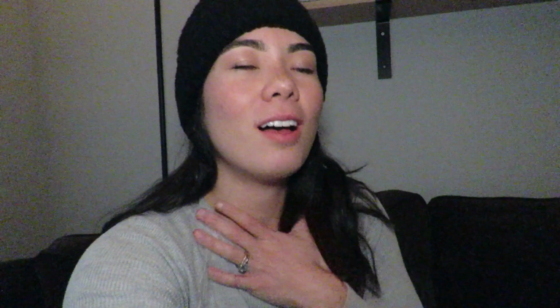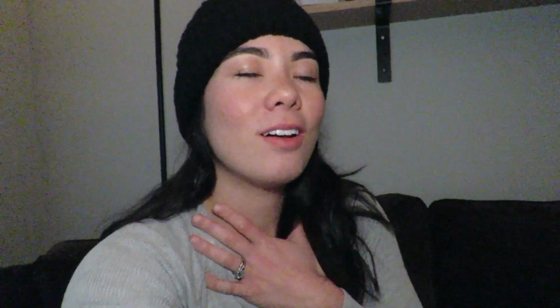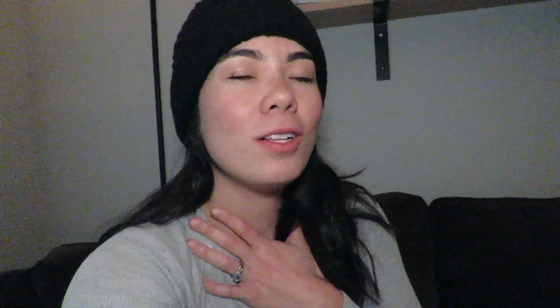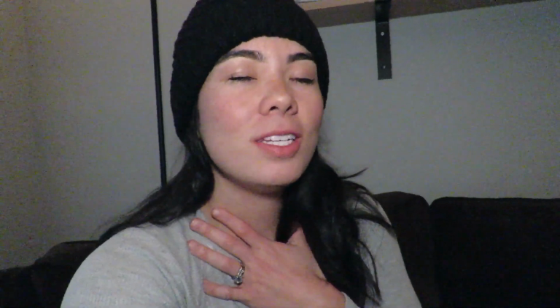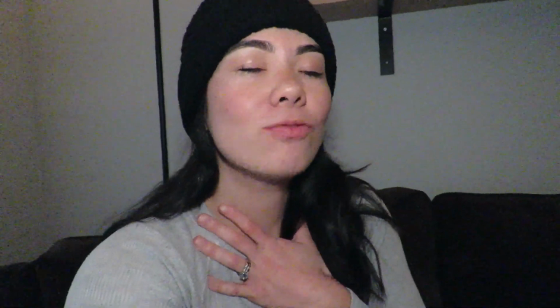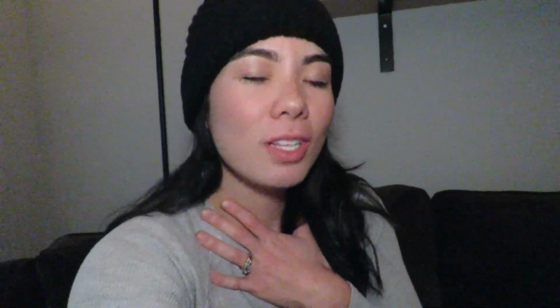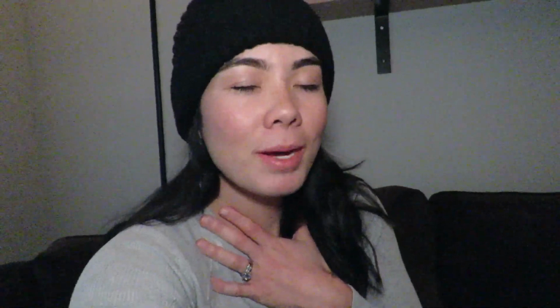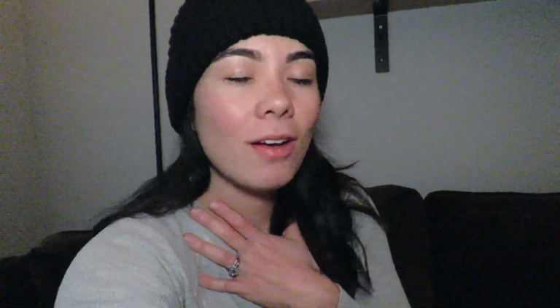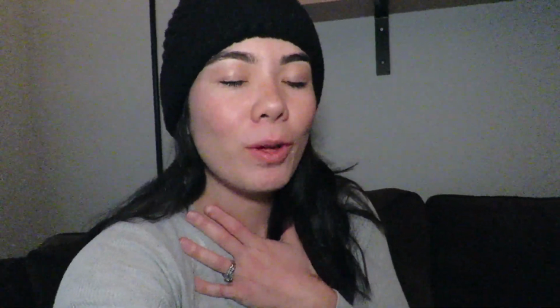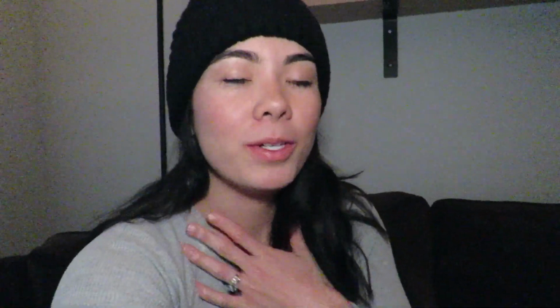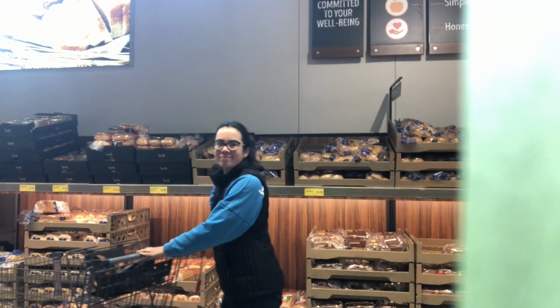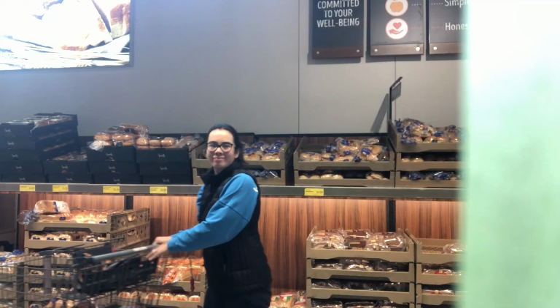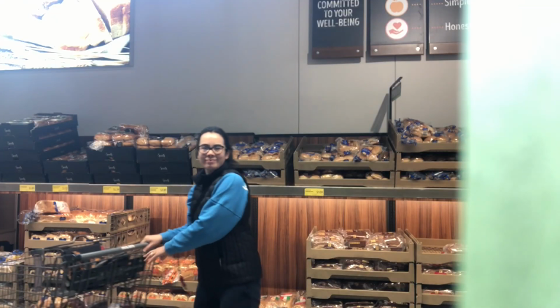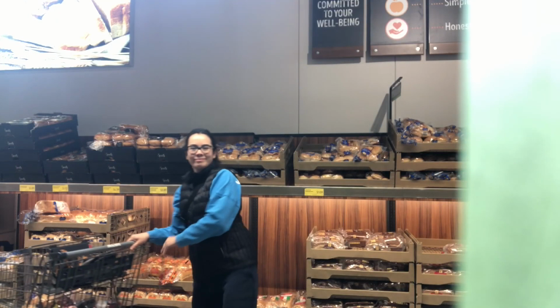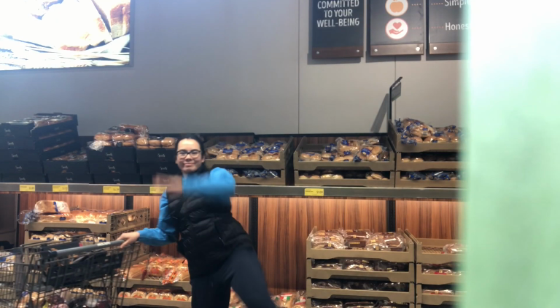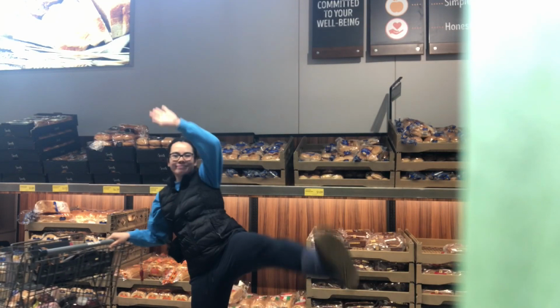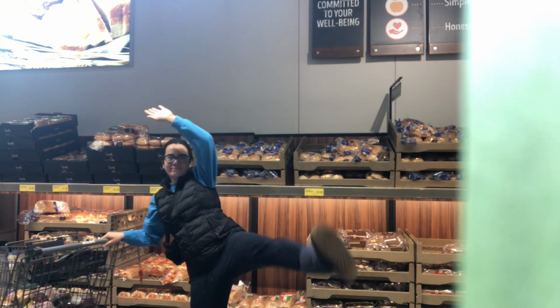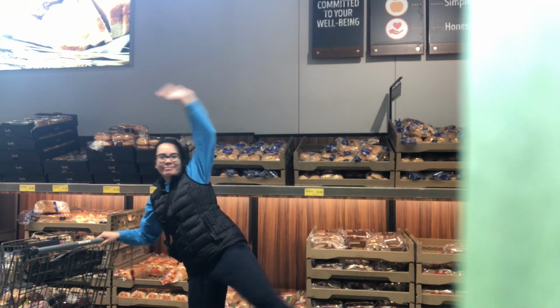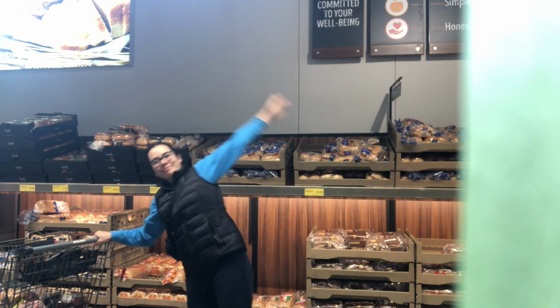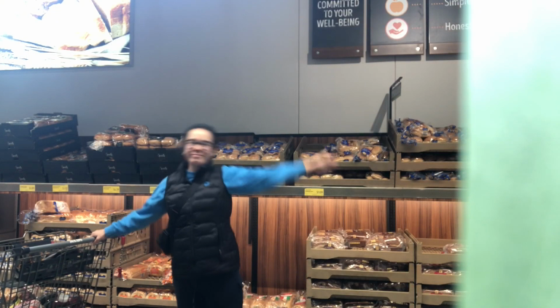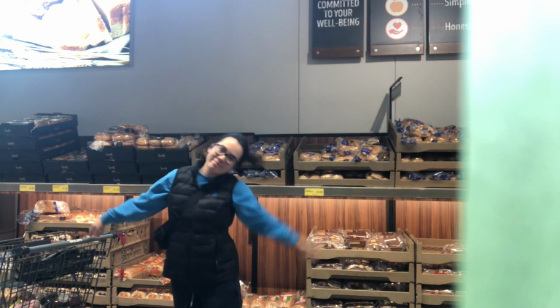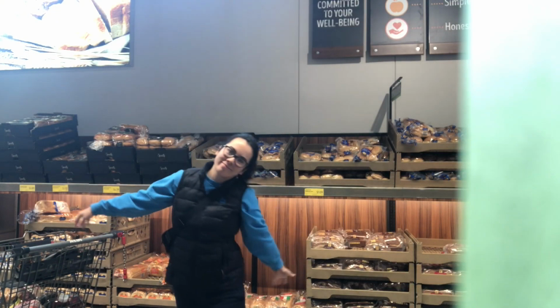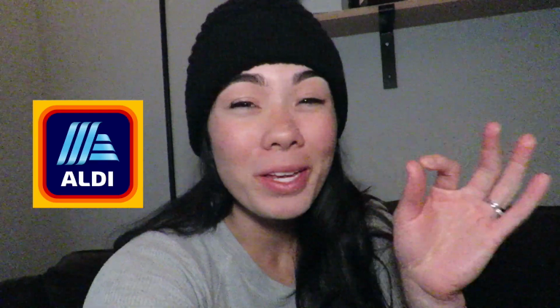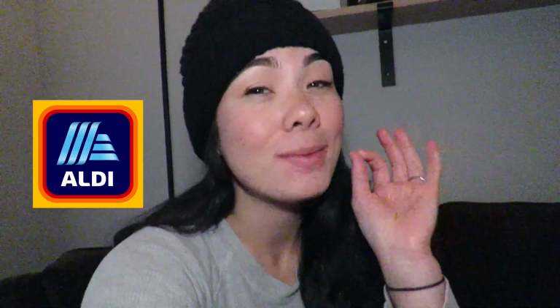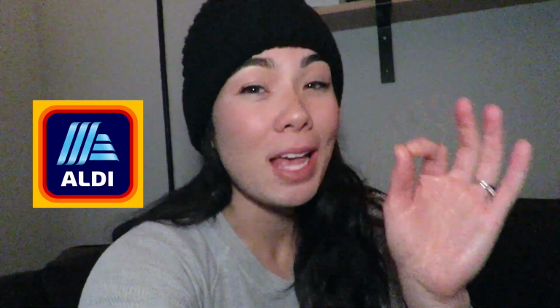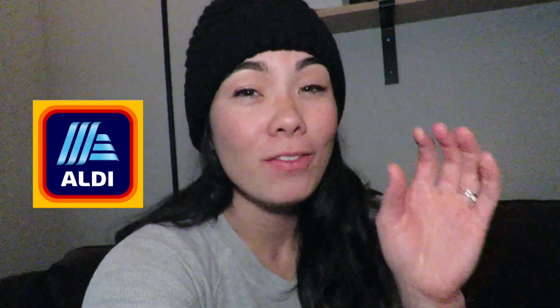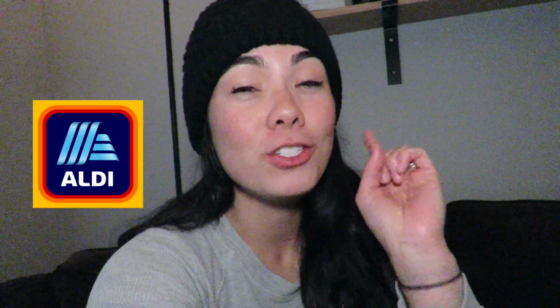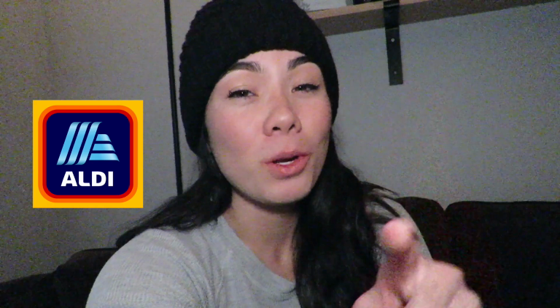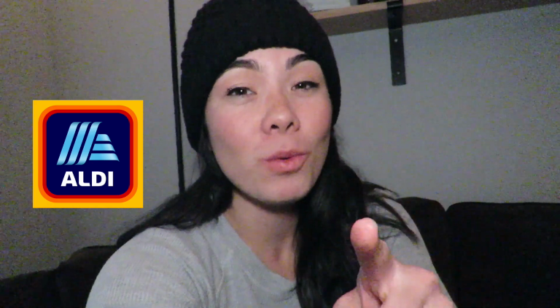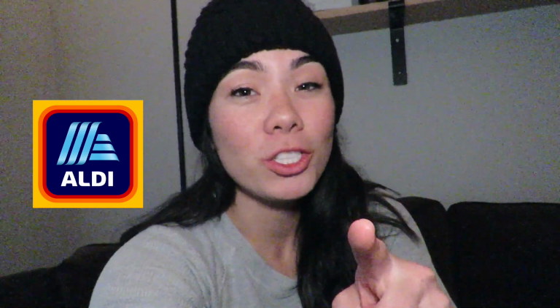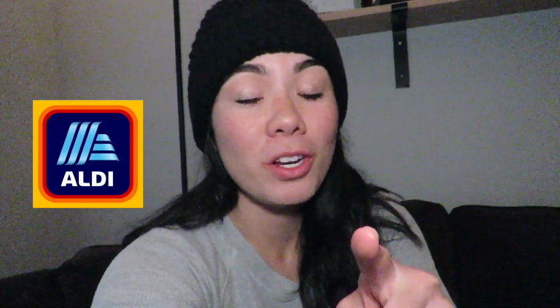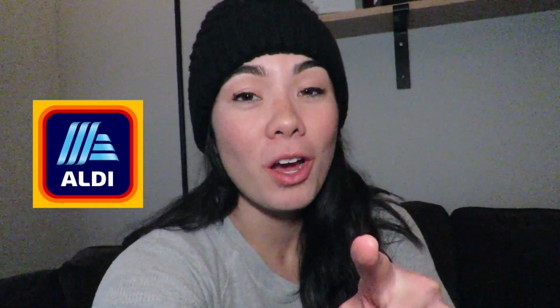Aldi is really my love language. Did you know that there are actually secrets that Aldi employees themselves don't even want you to know?